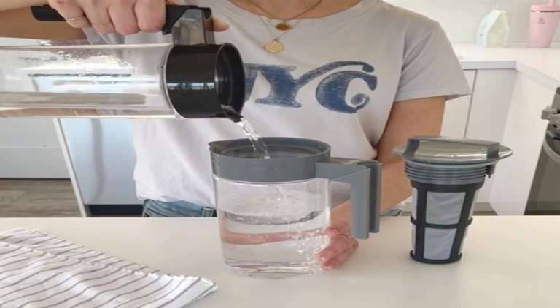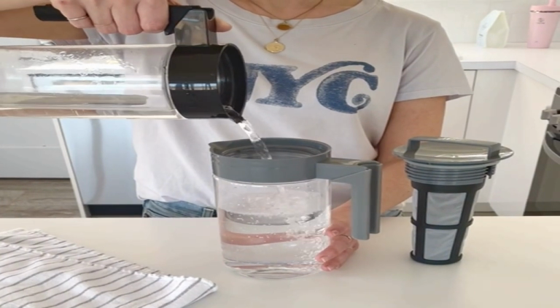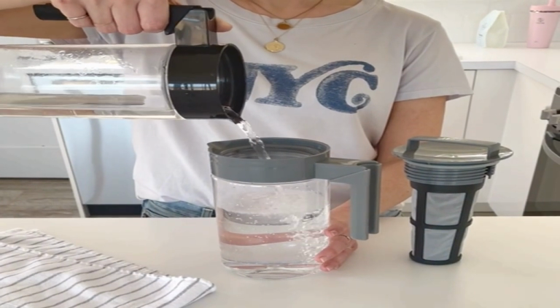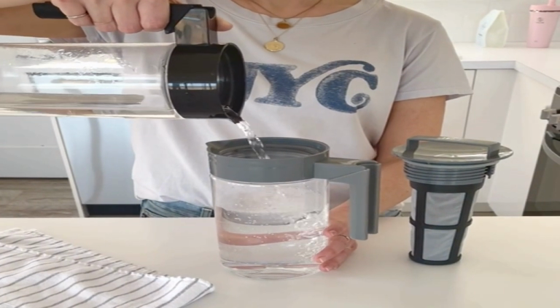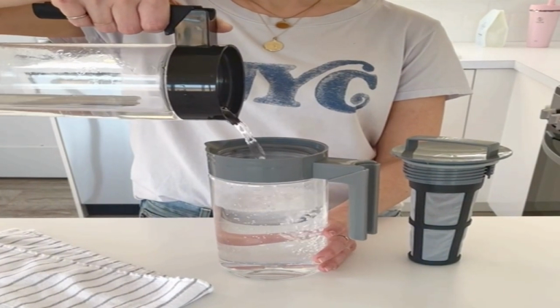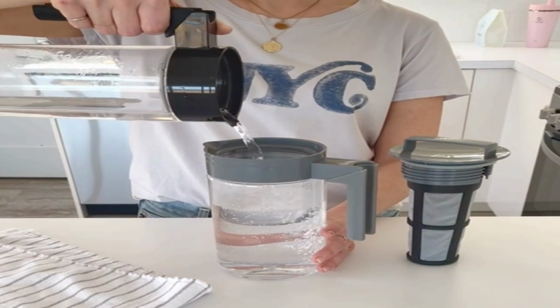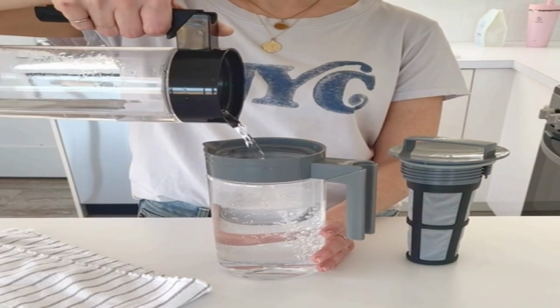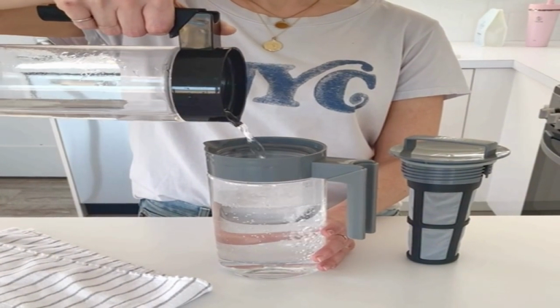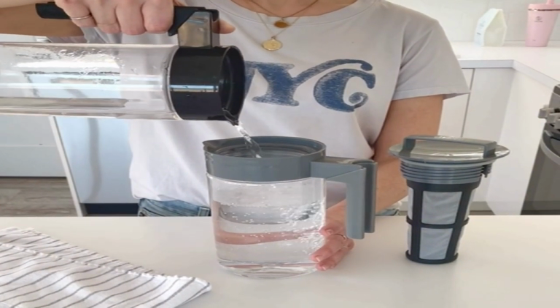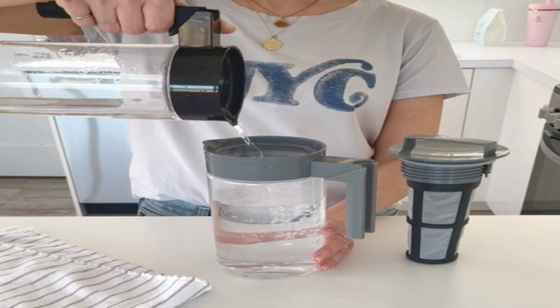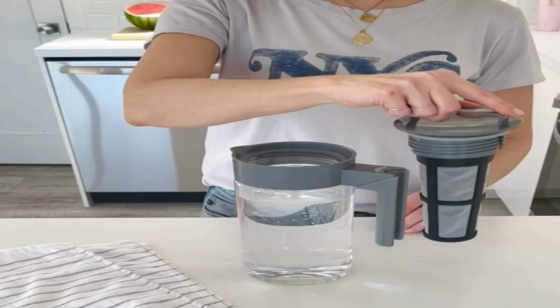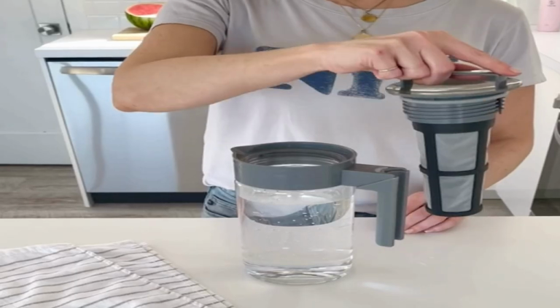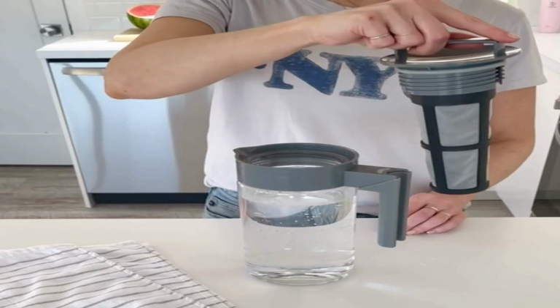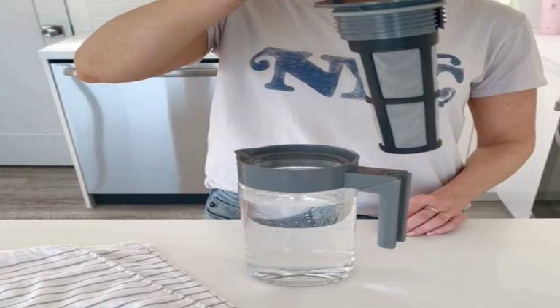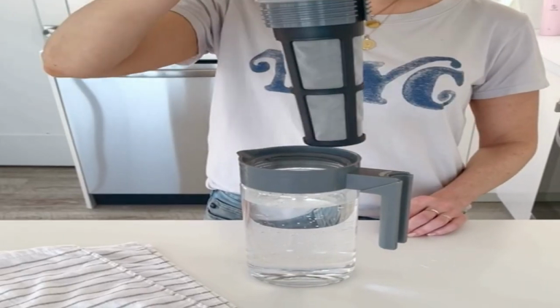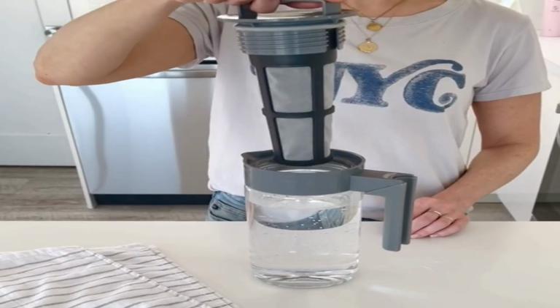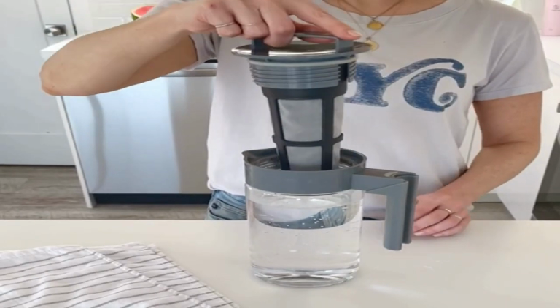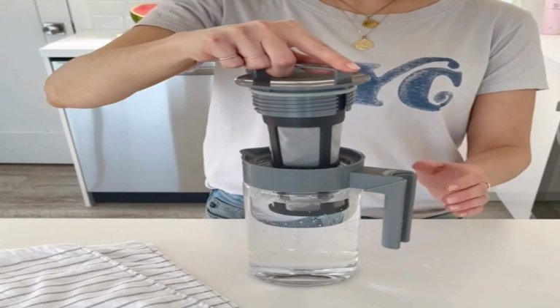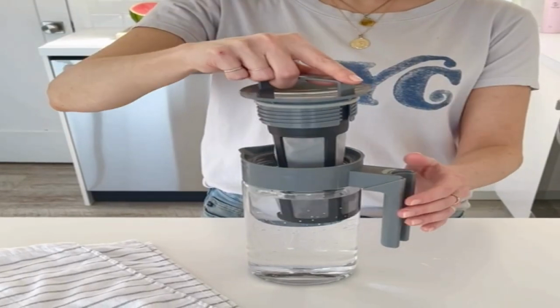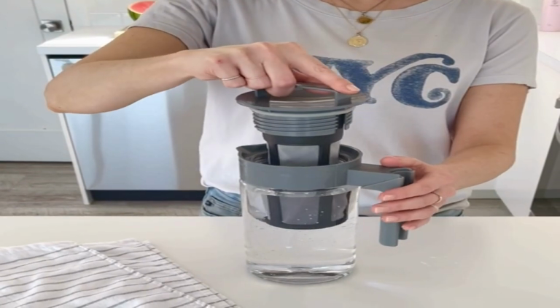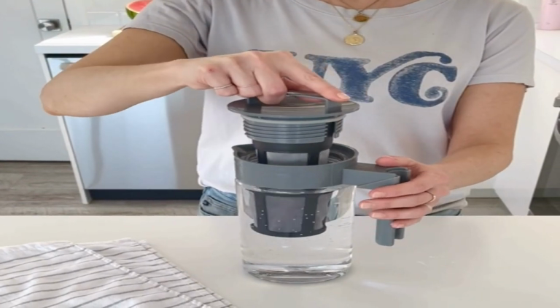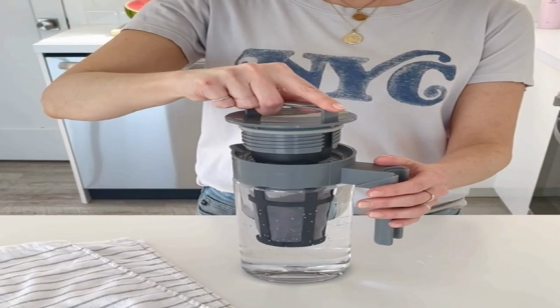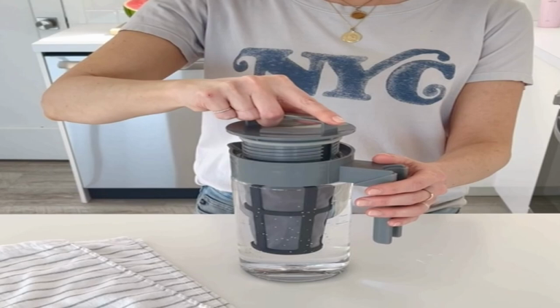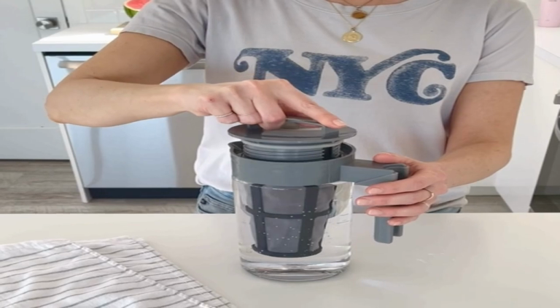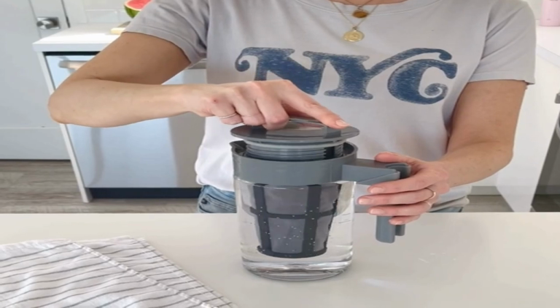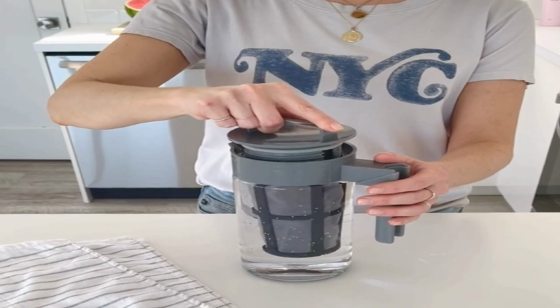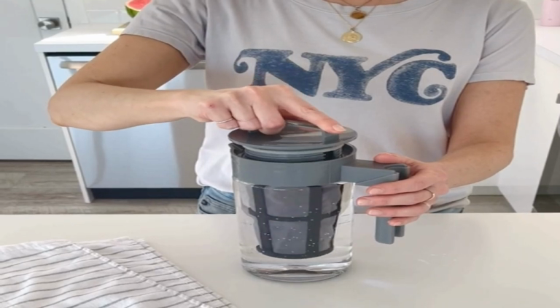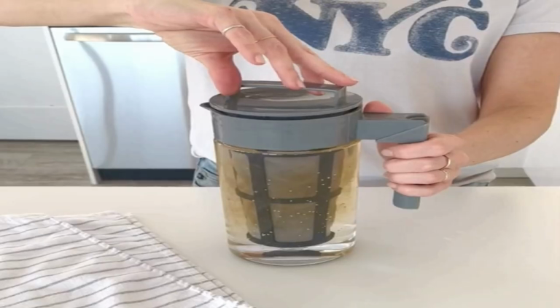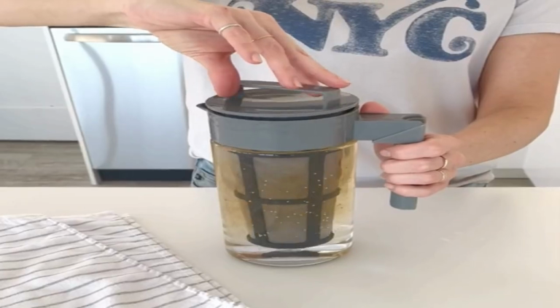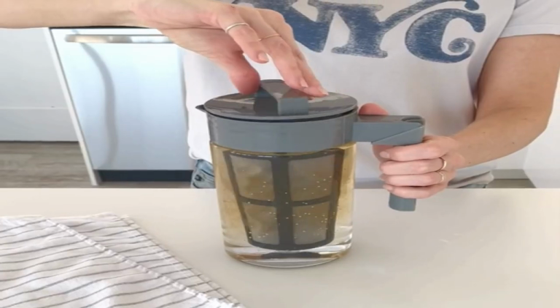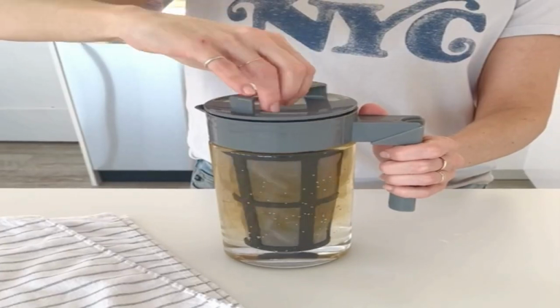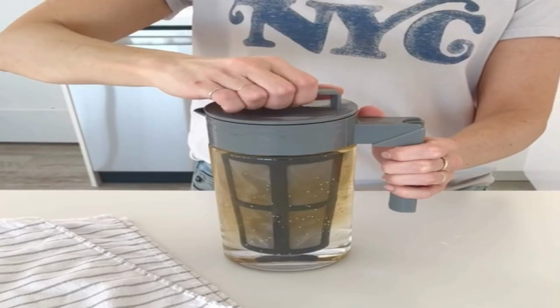The end result is a delicious cold brew. It's not as clean and punchy as cold brew from something like the Filtron, but it's a great option for those on a budget.